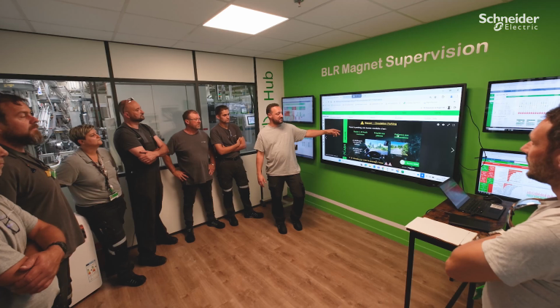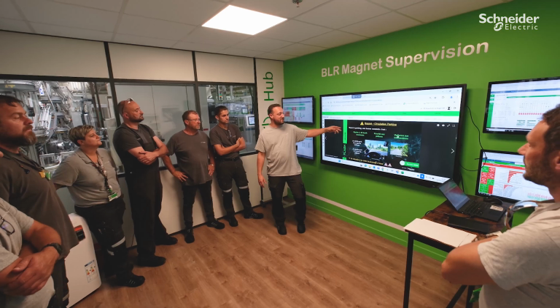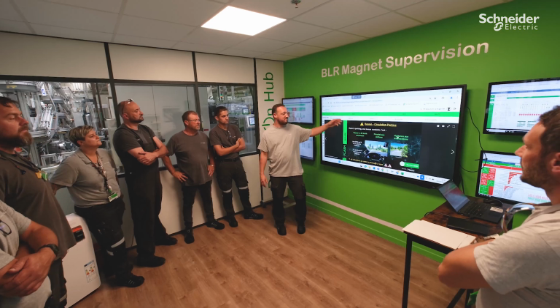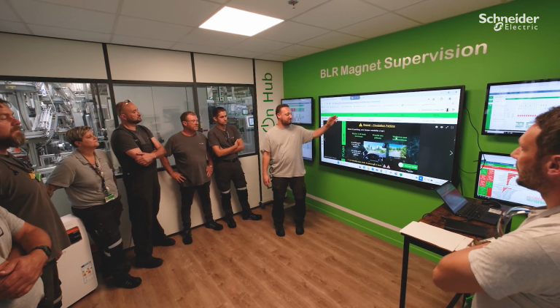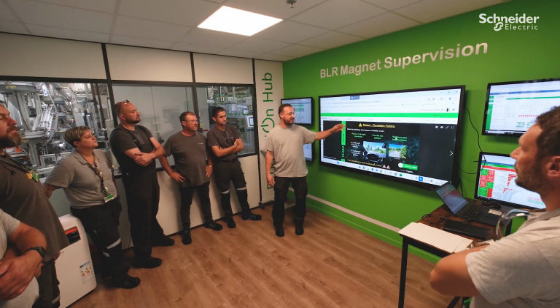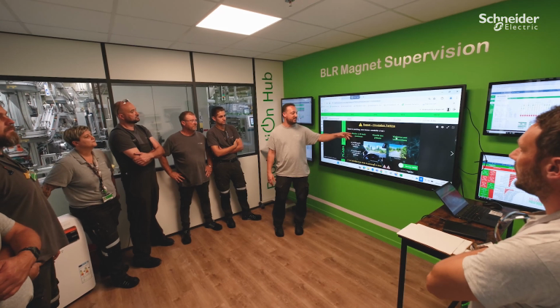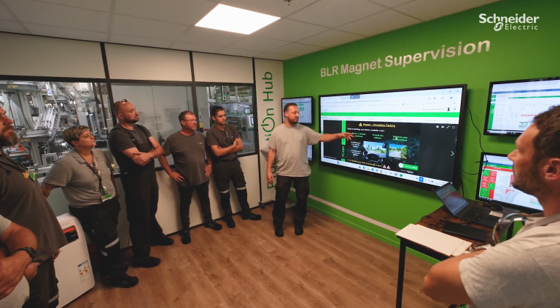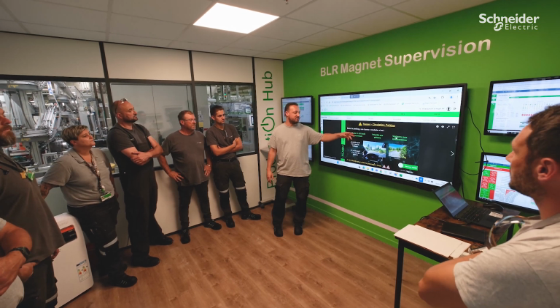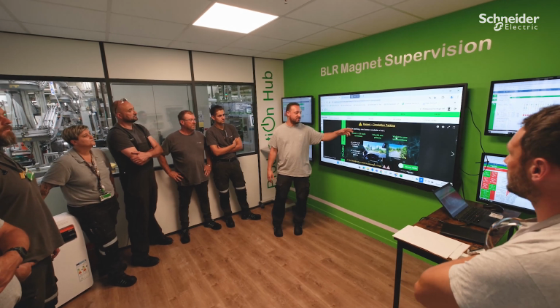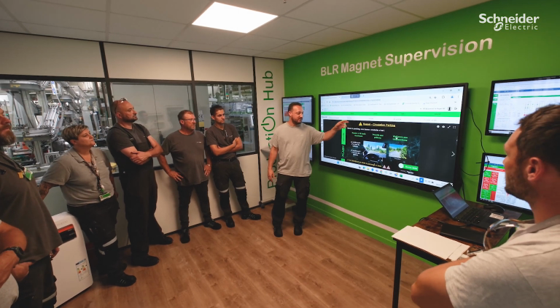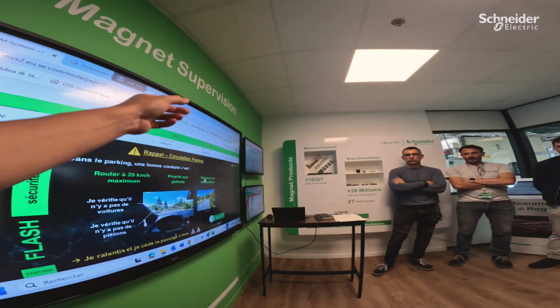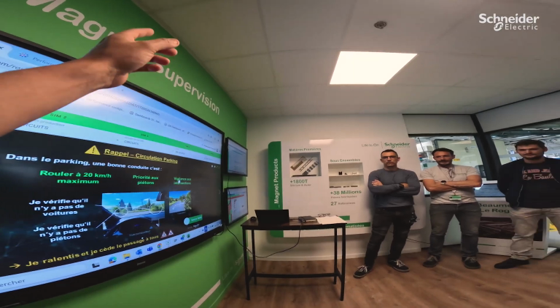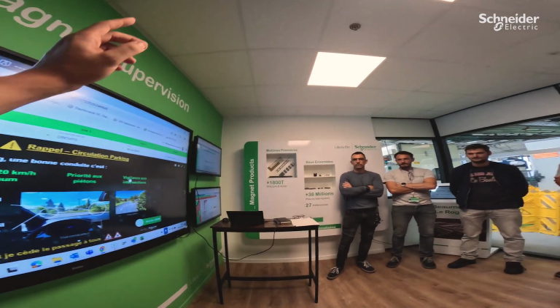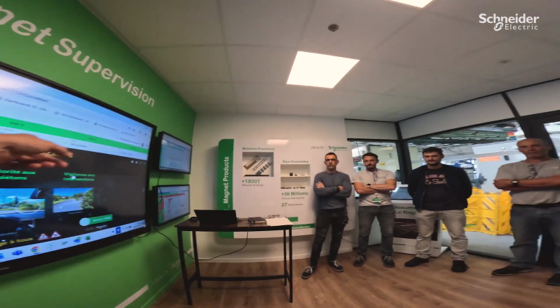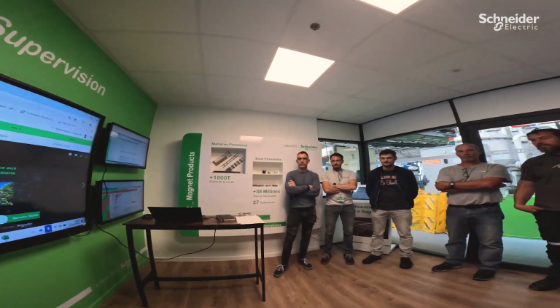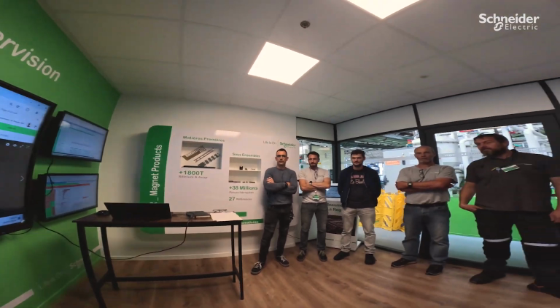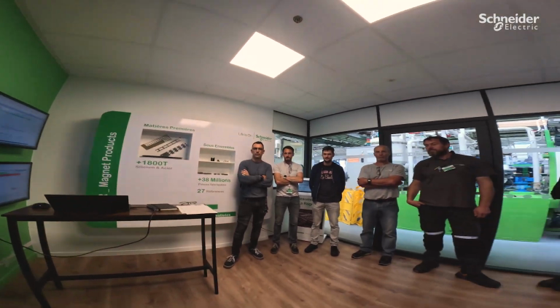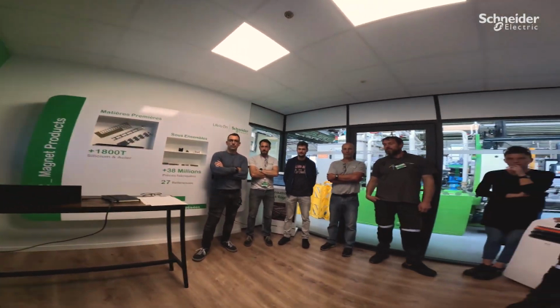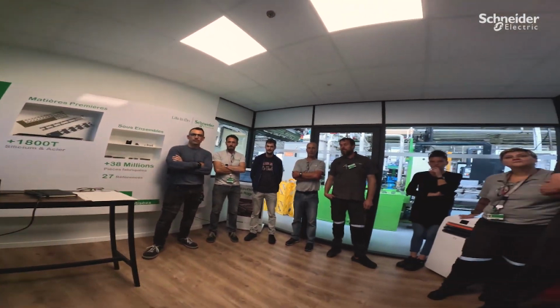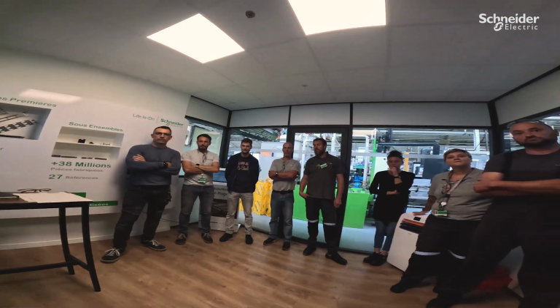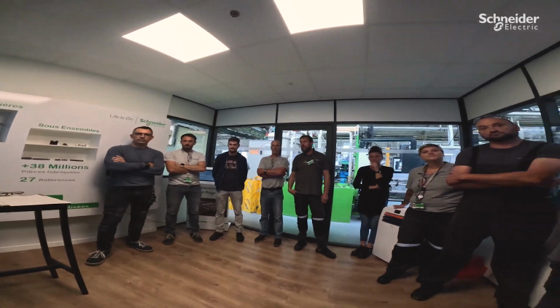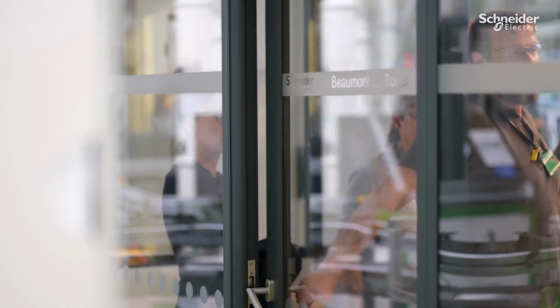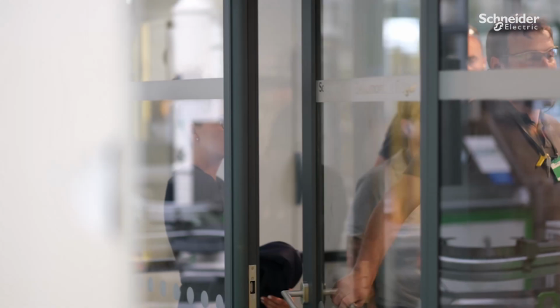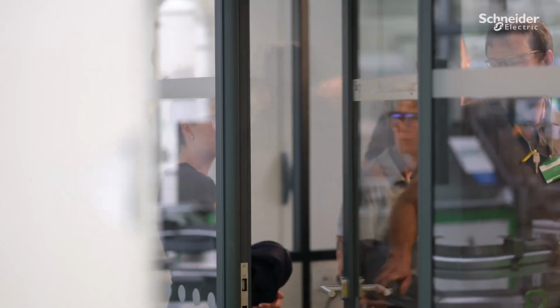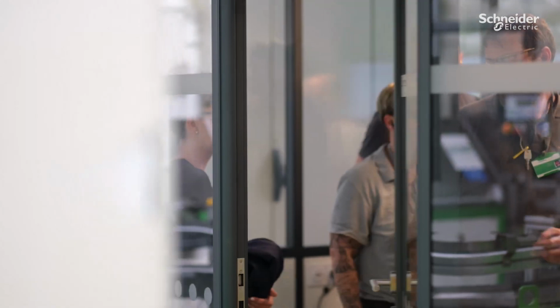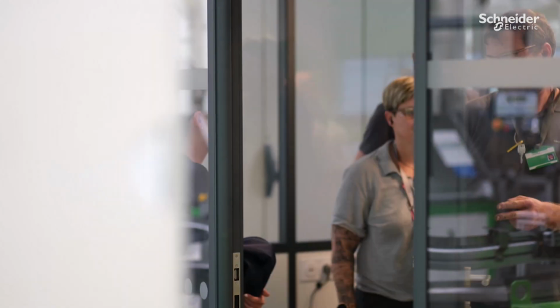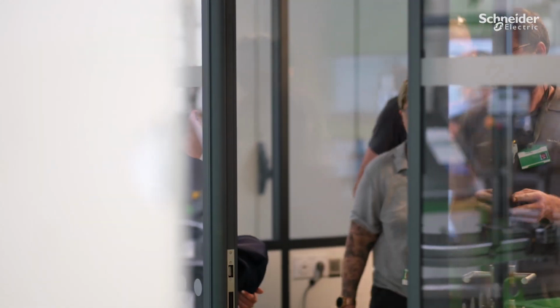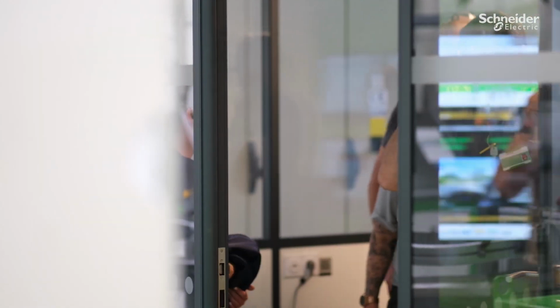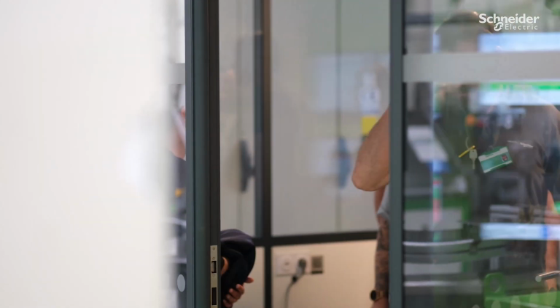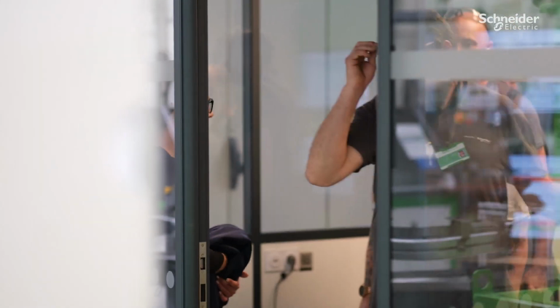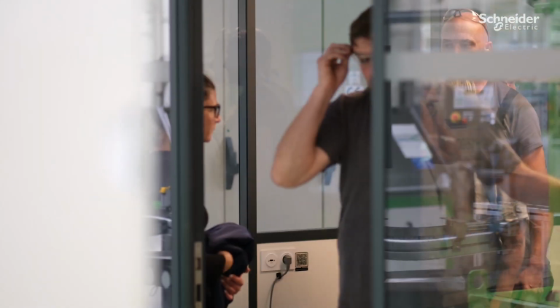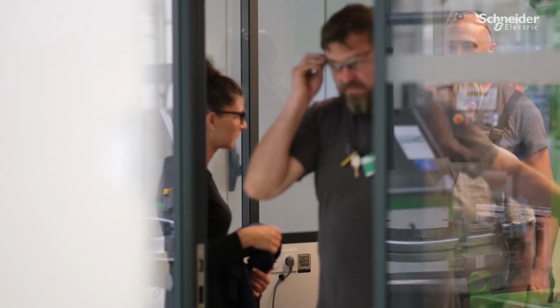It all starts at the beginning of the shift, when Mikkel, one of our team leaders, organizes and allocates work to the team.